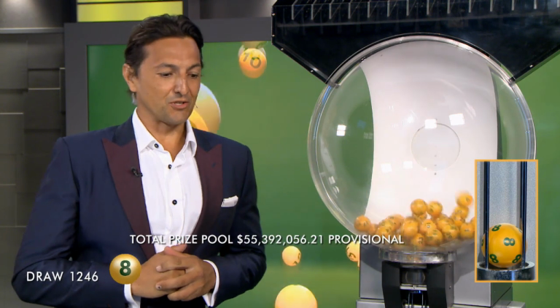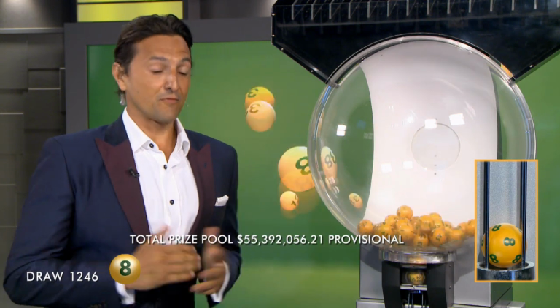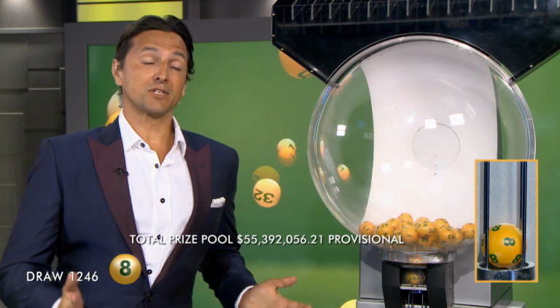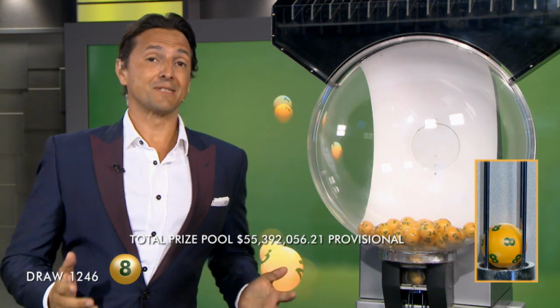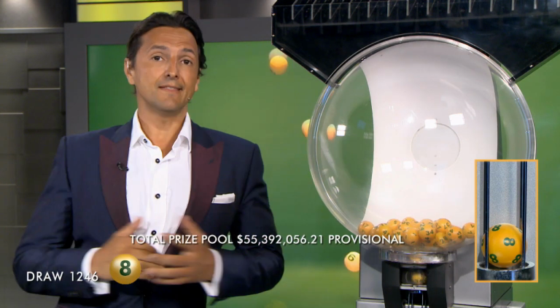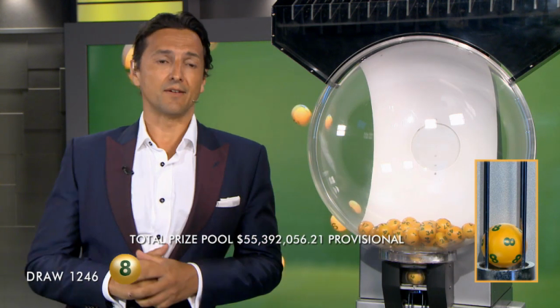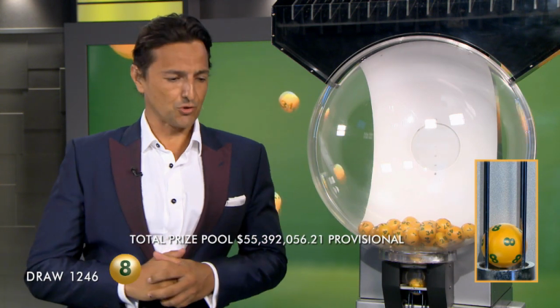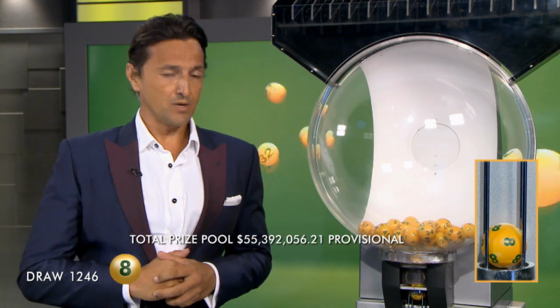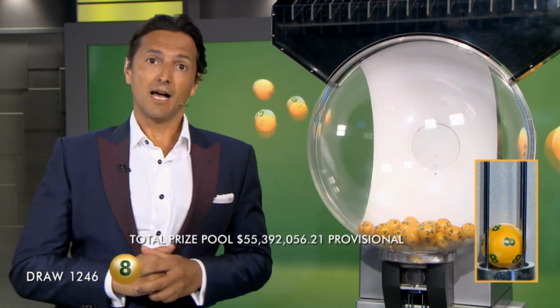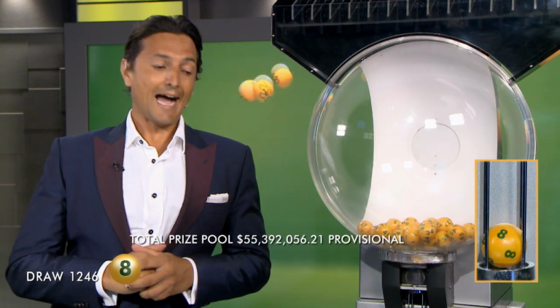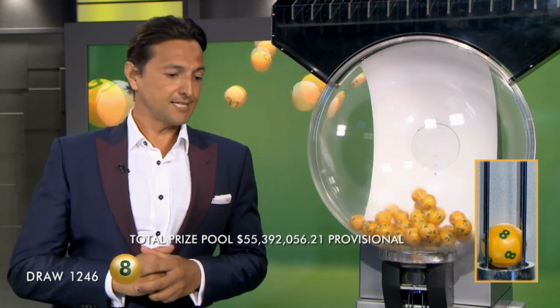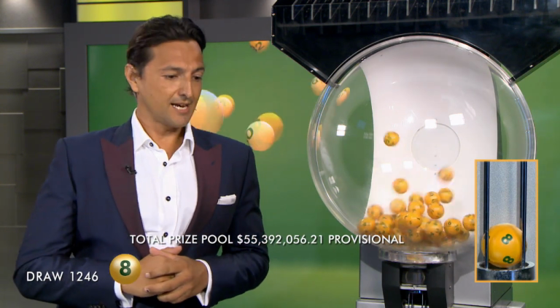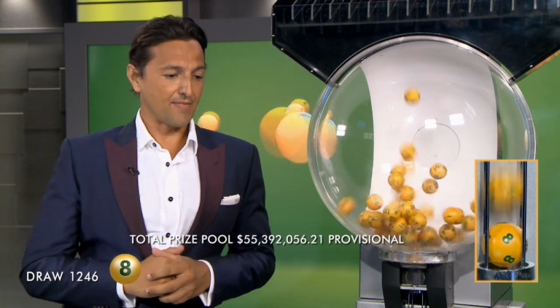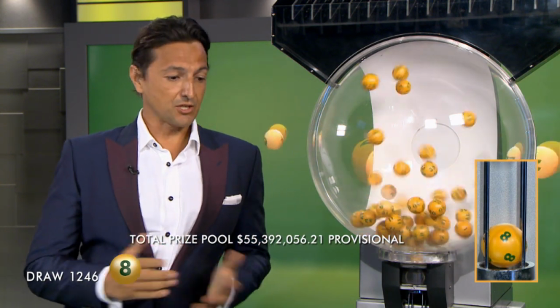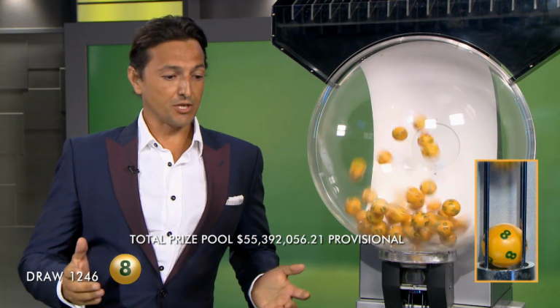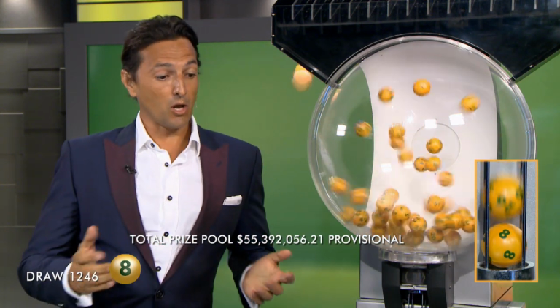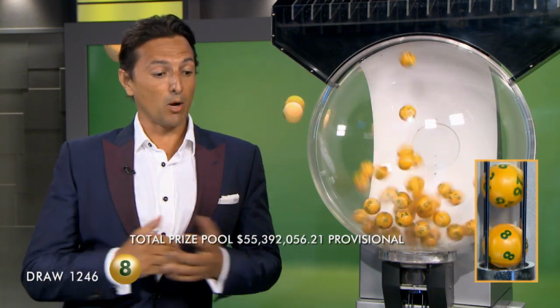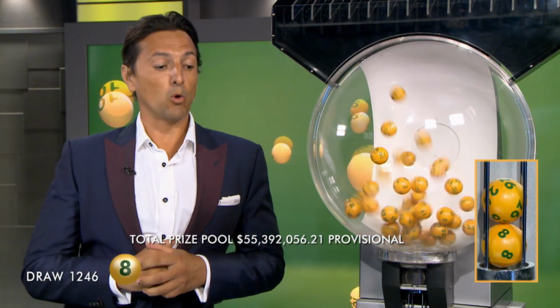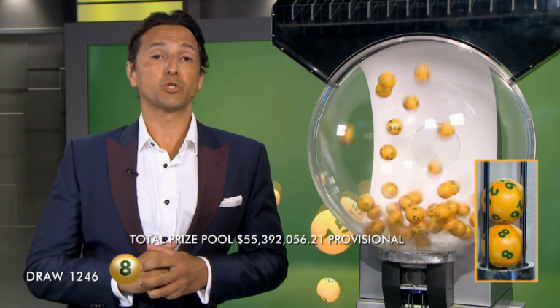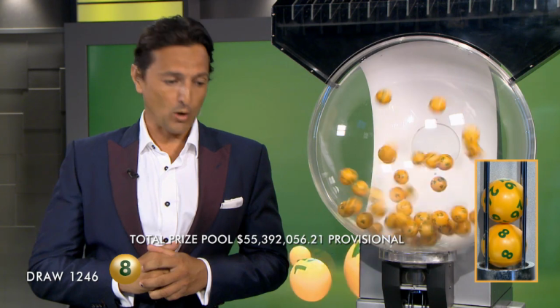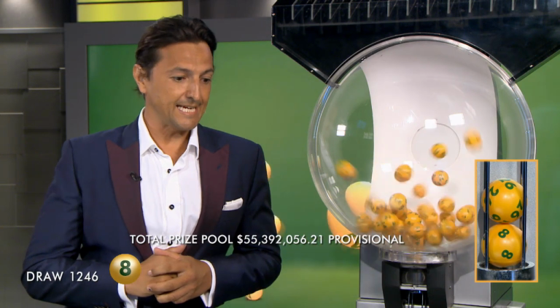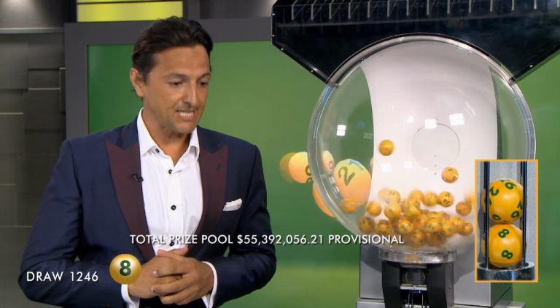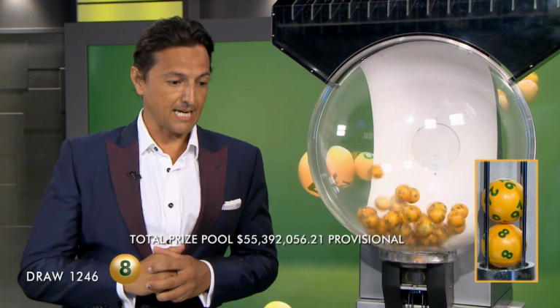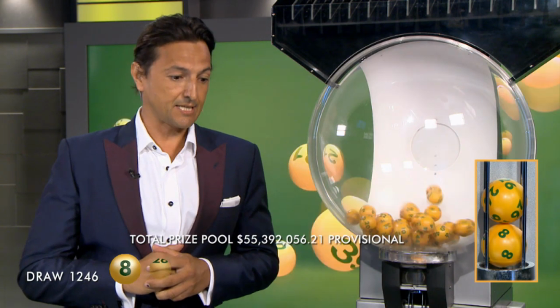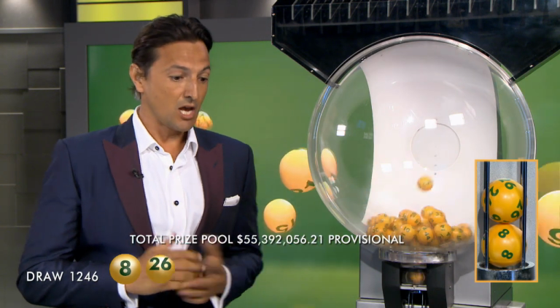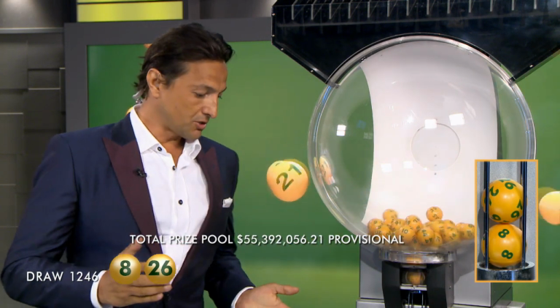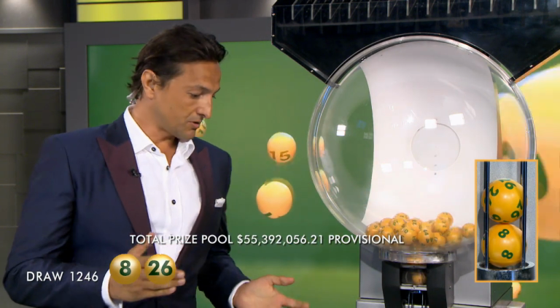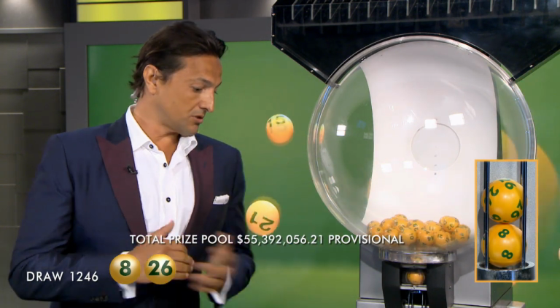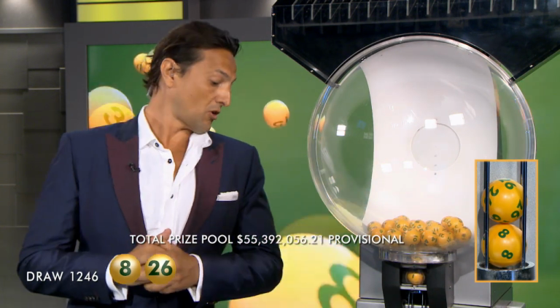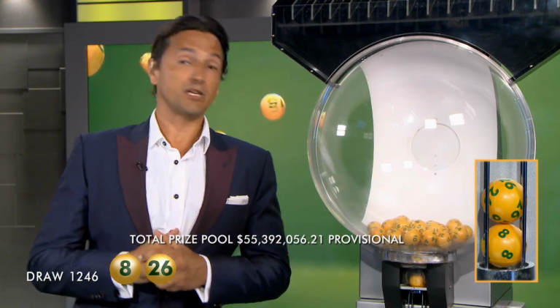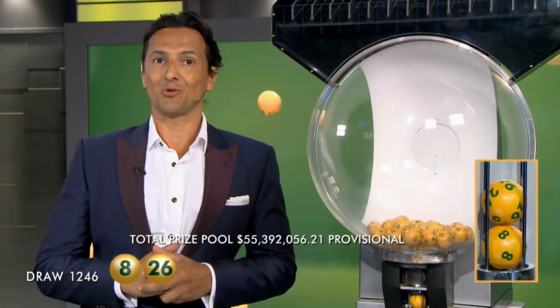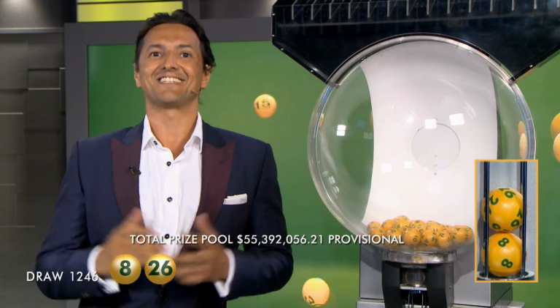And the first numbers in the Seamus draw are 8, closely followed by ball 26.